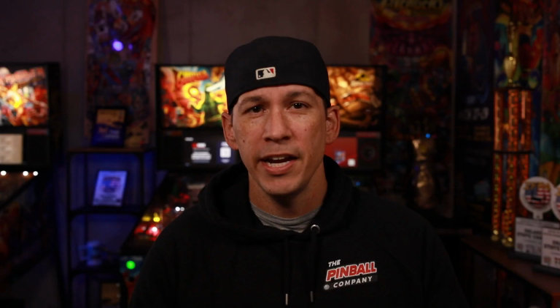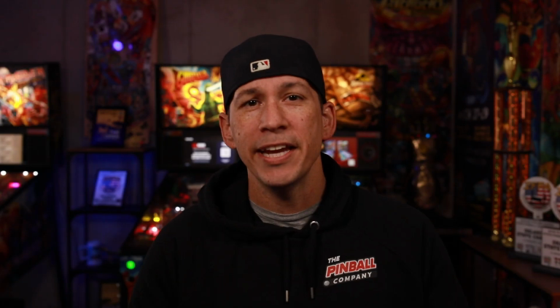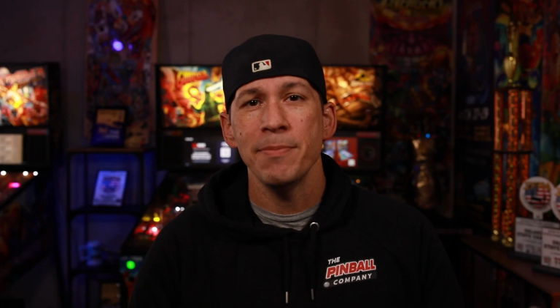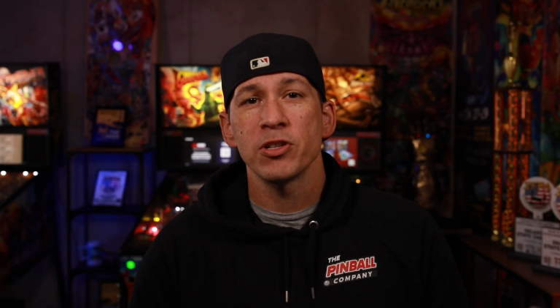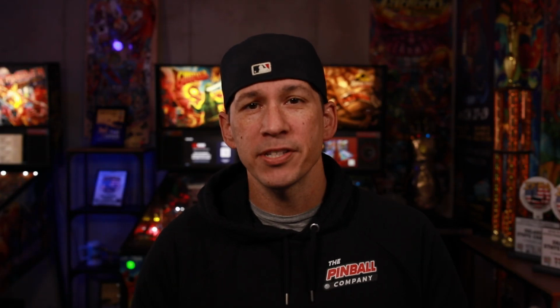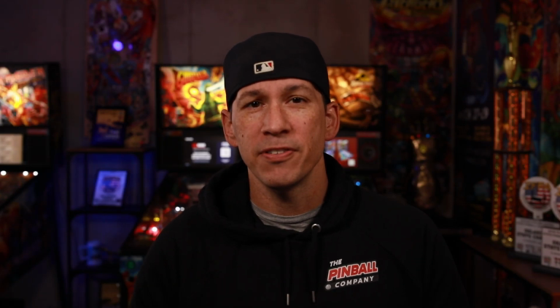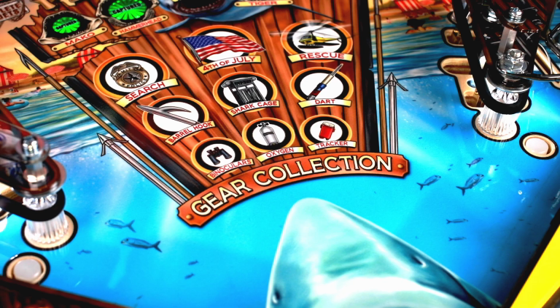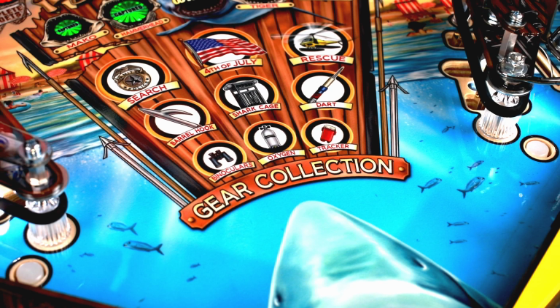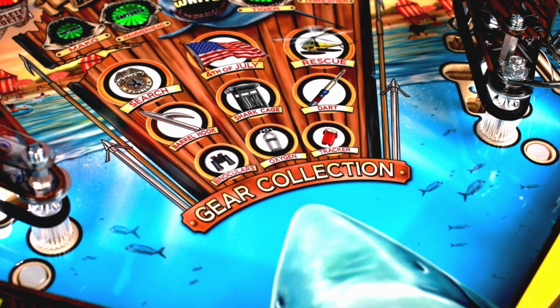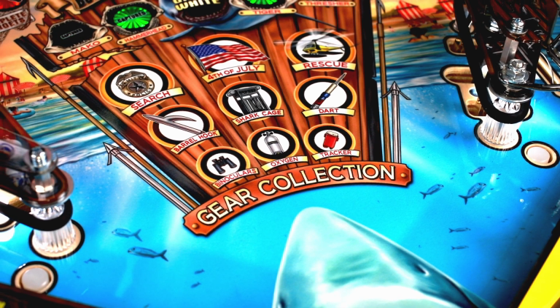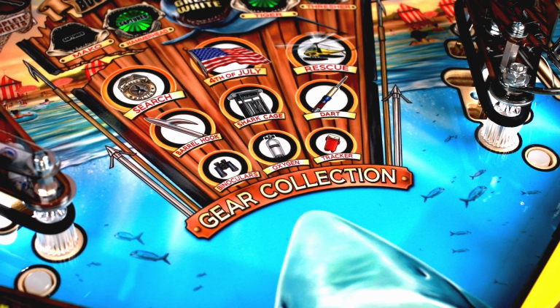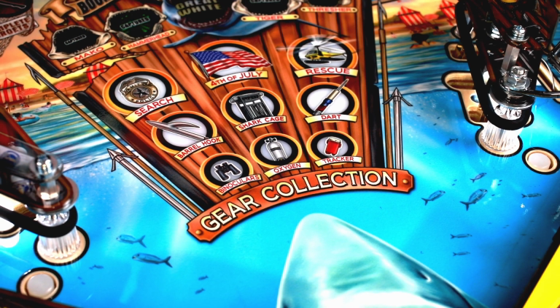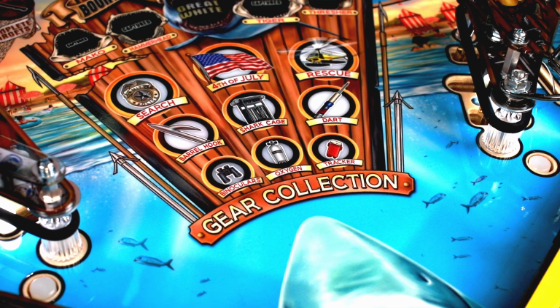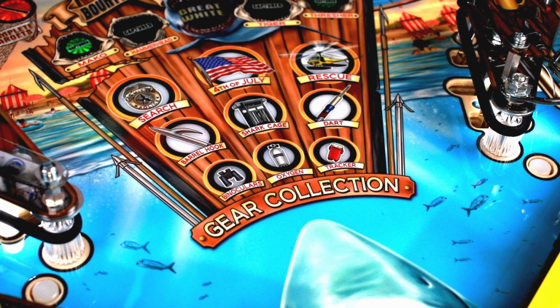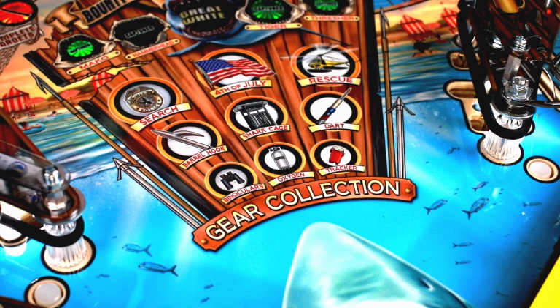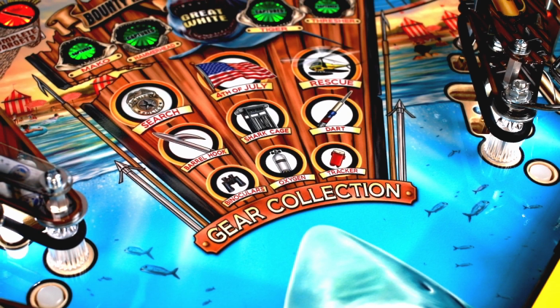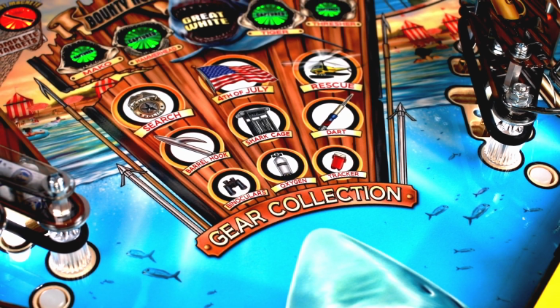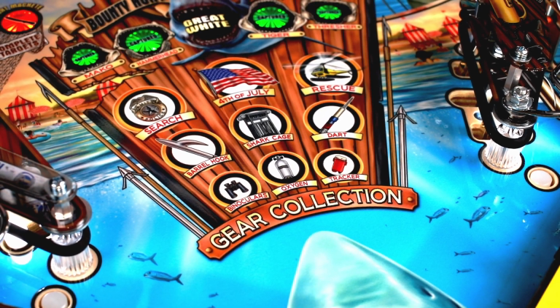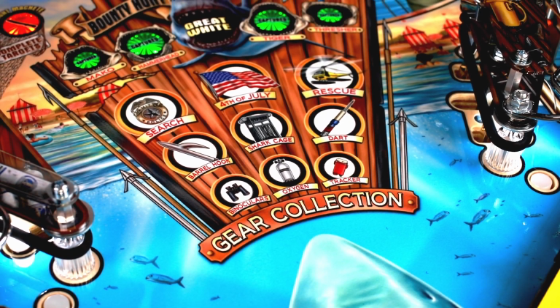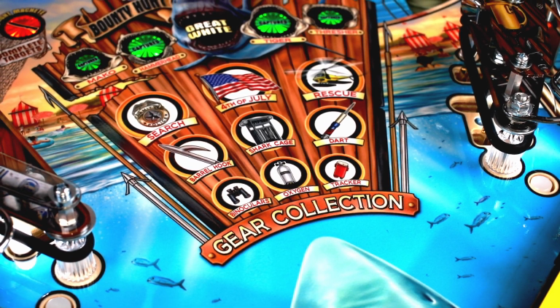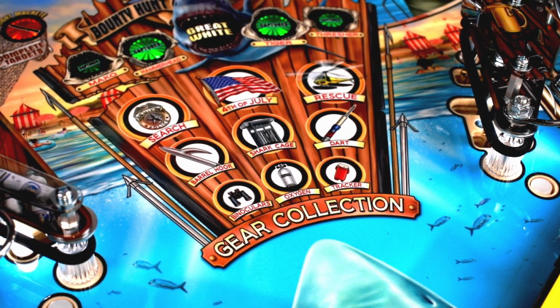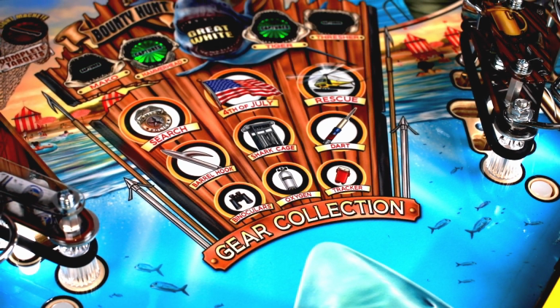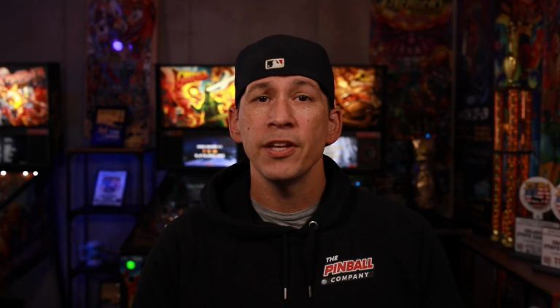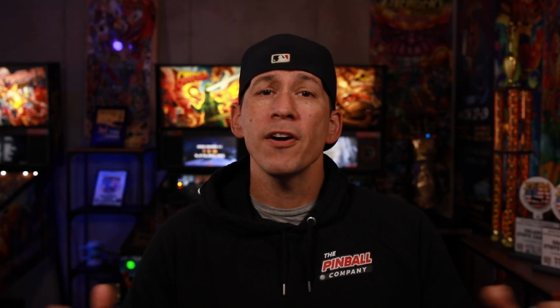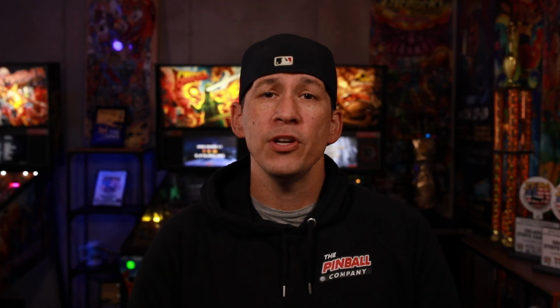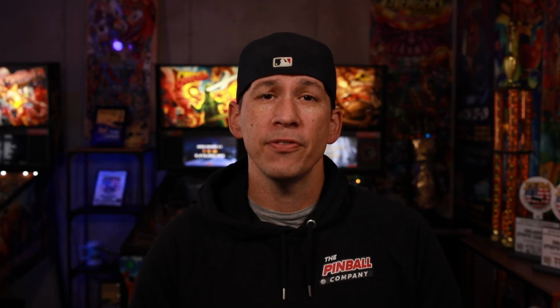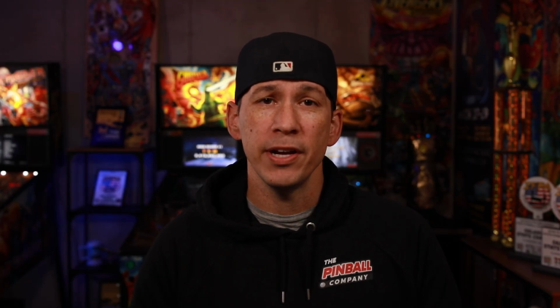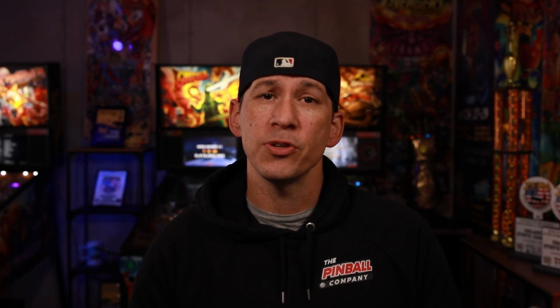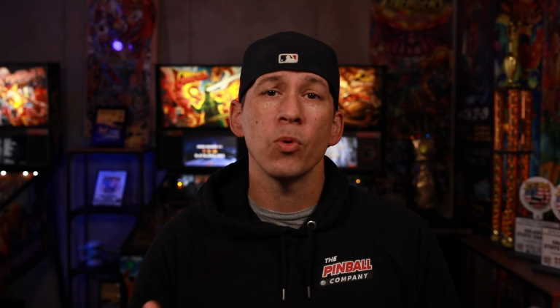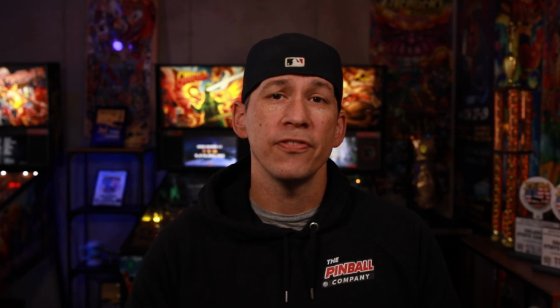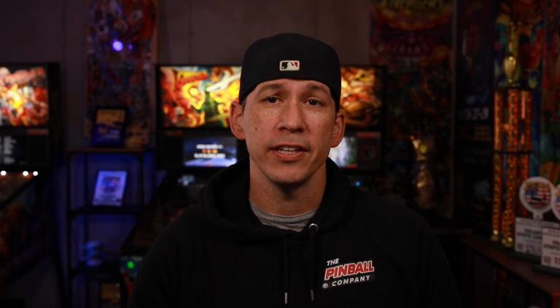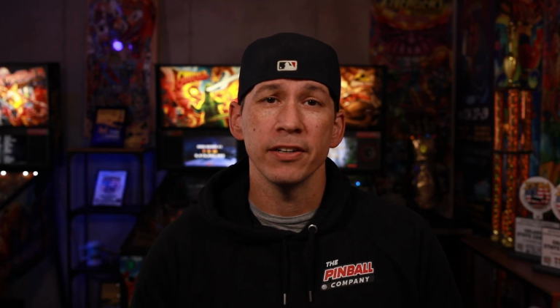In the game, there are six different types of gear with the corresponding inserts featured in the middle of the play field. There are a few different ways you can qualify the gear.